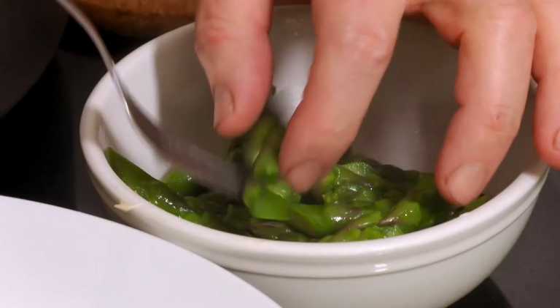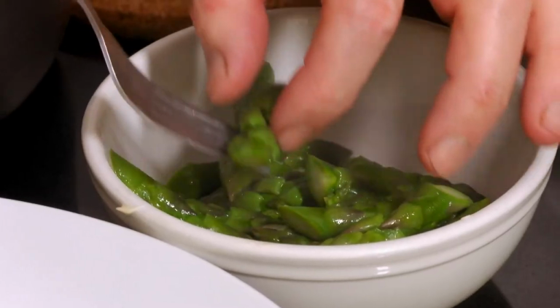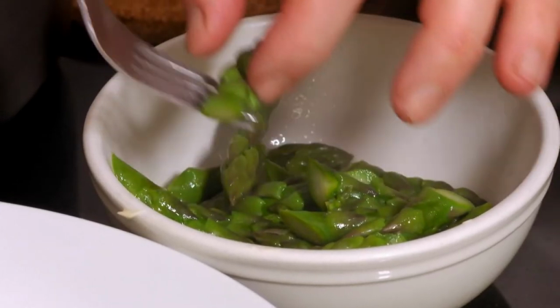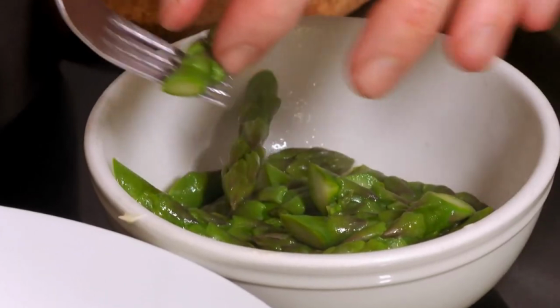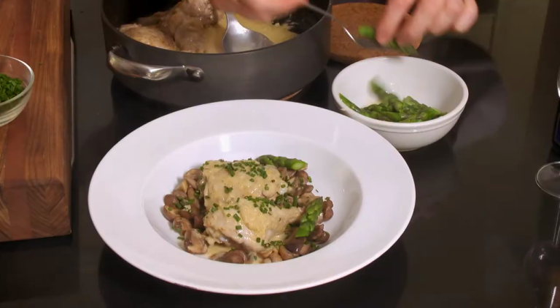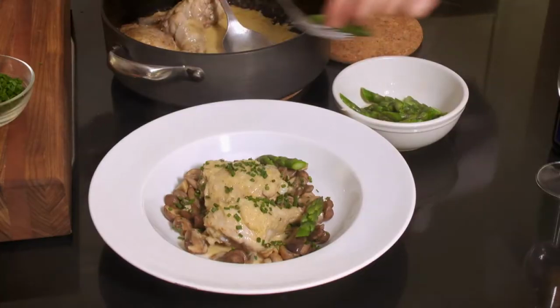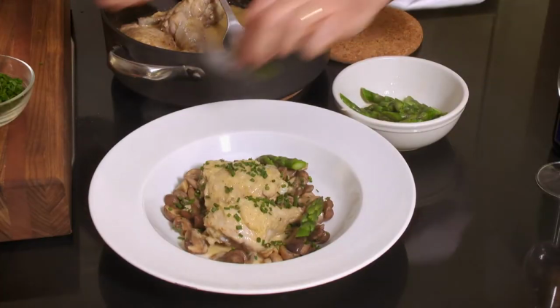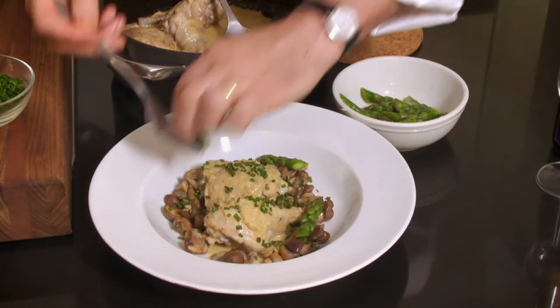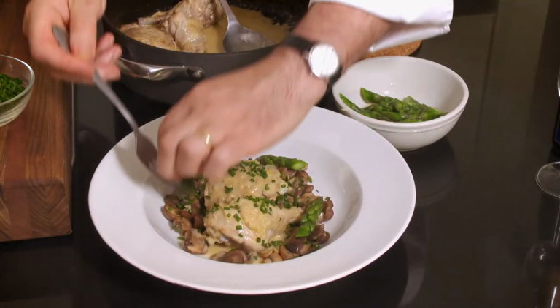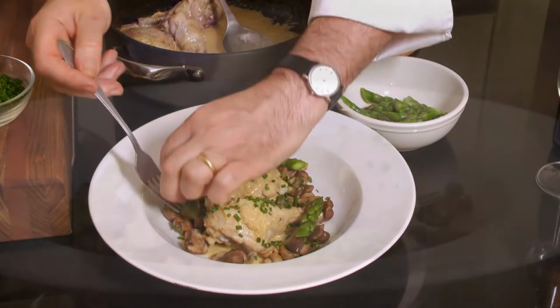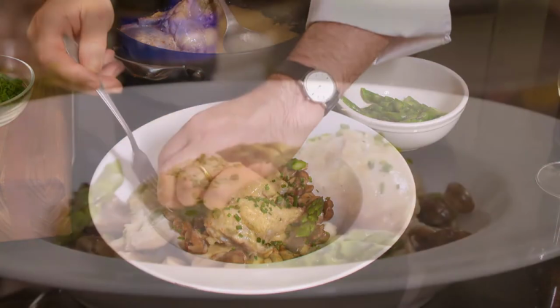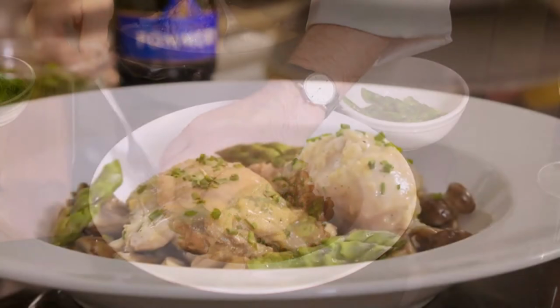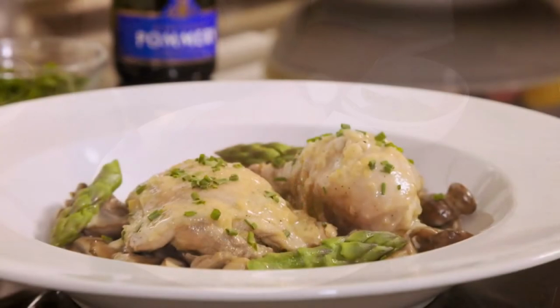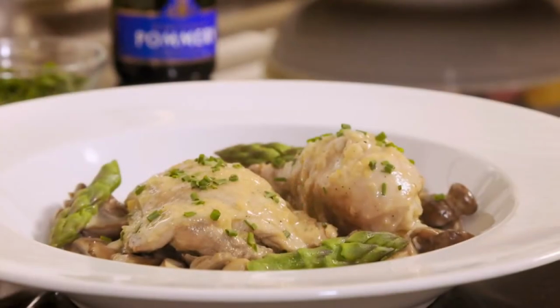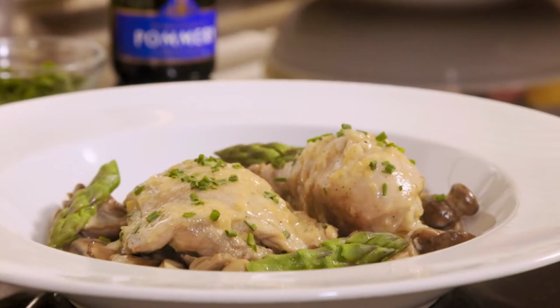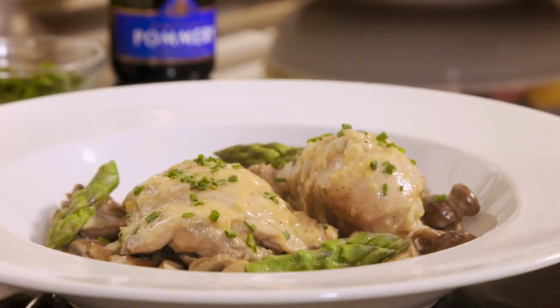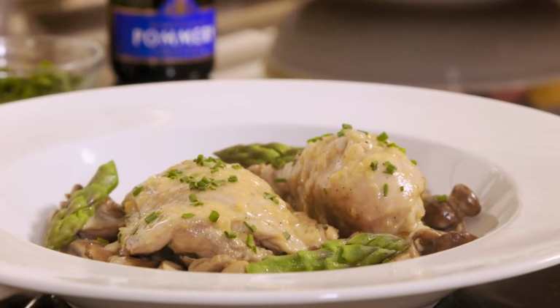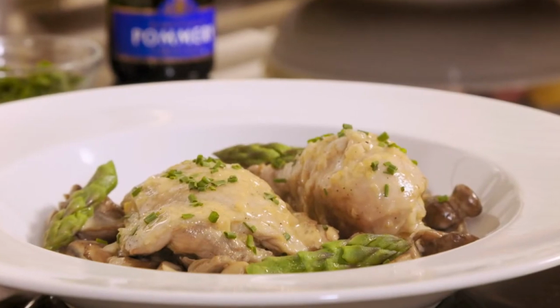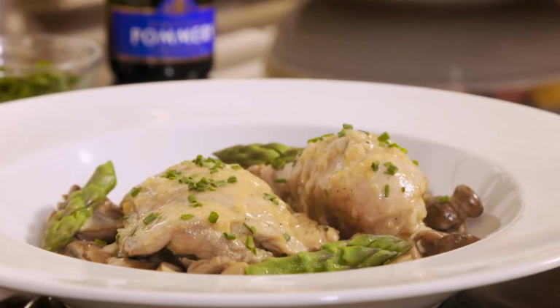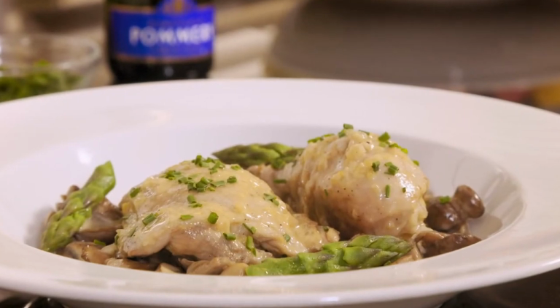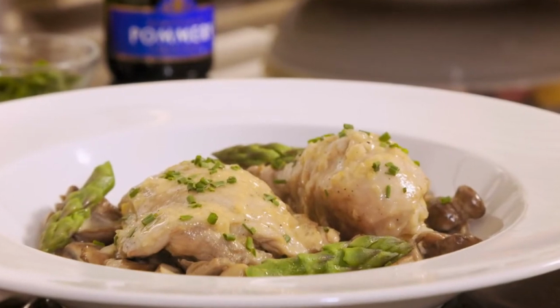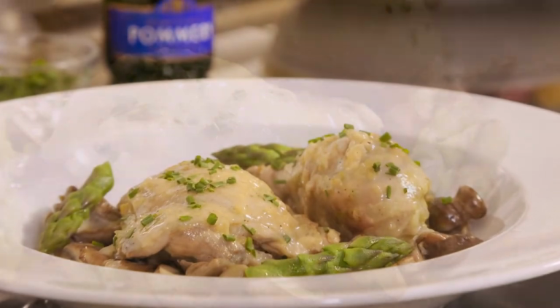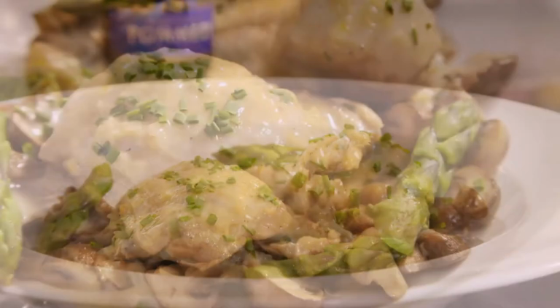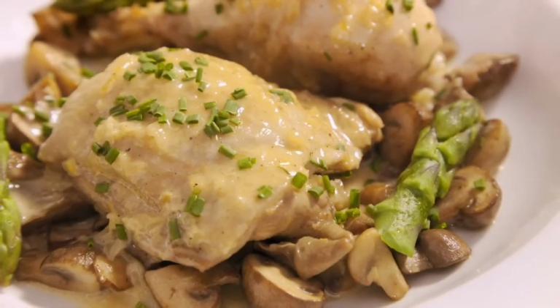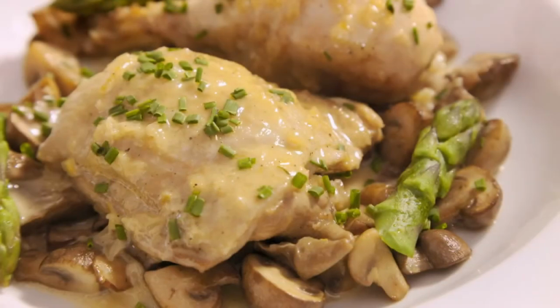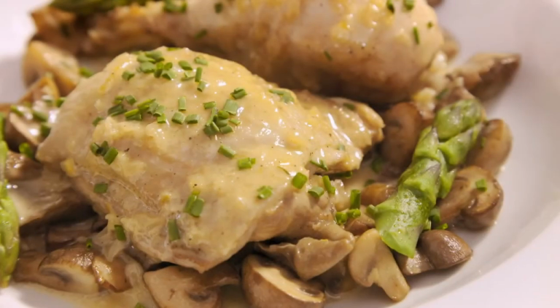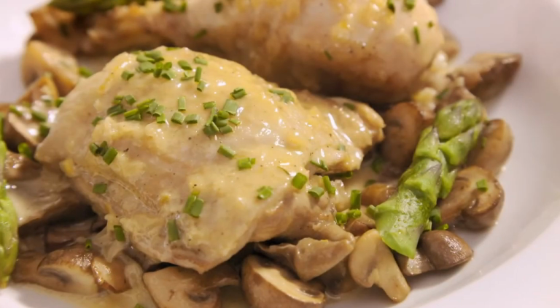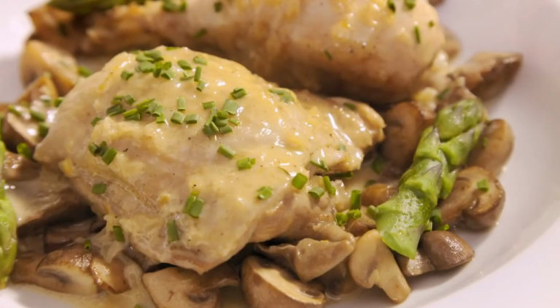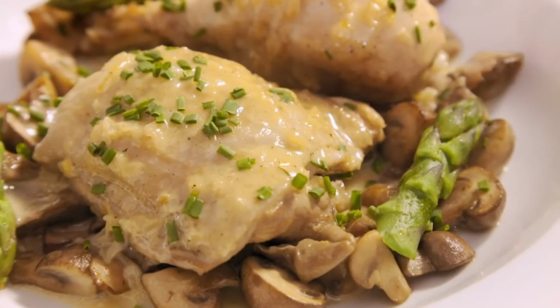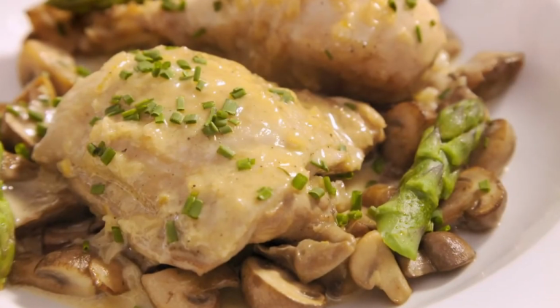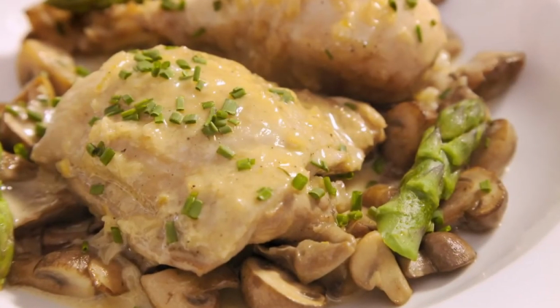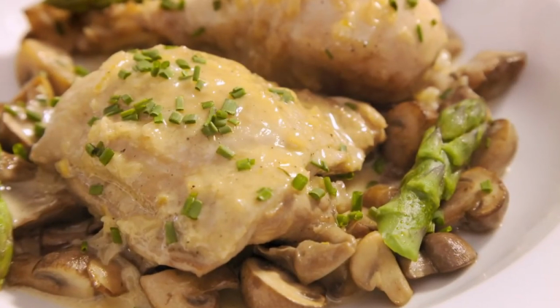Asparagus is a delicate garnish for this poulet au champagne et champignons.